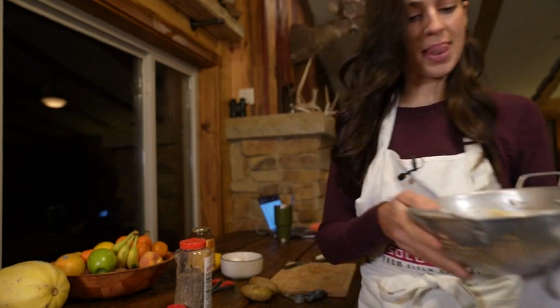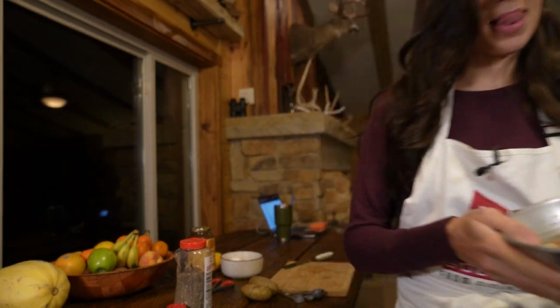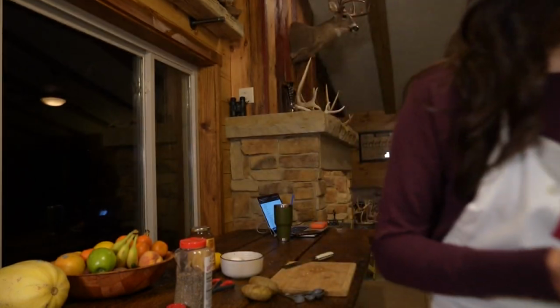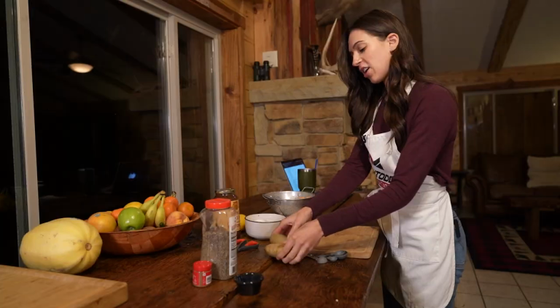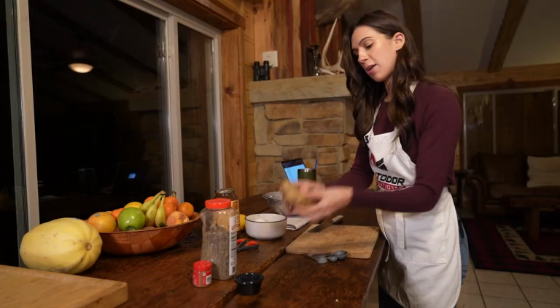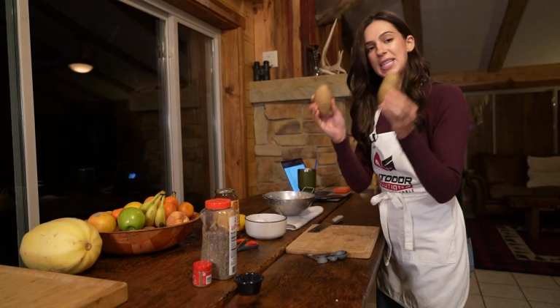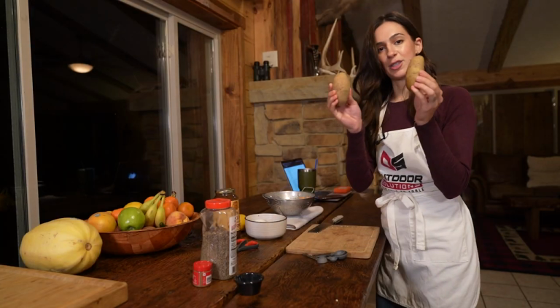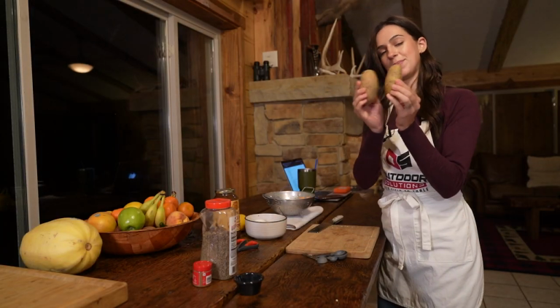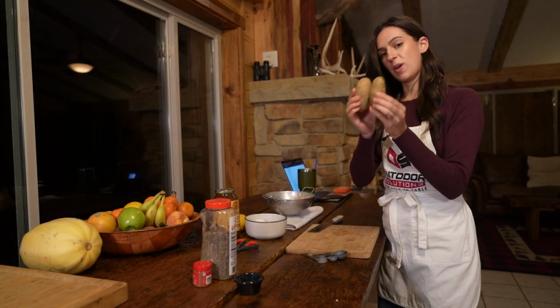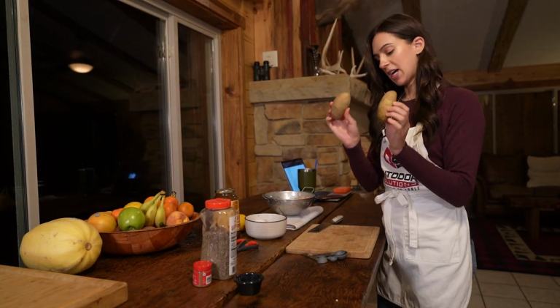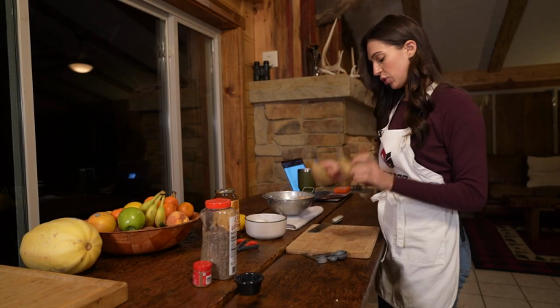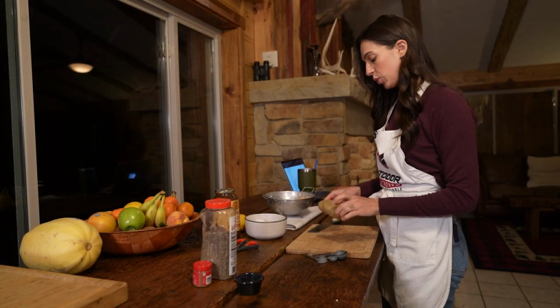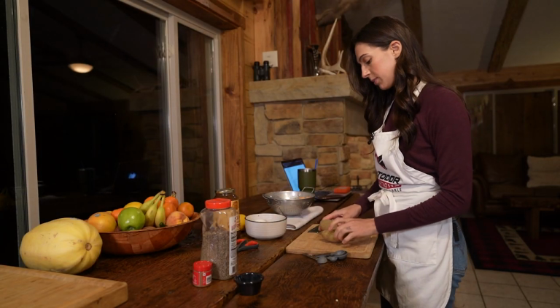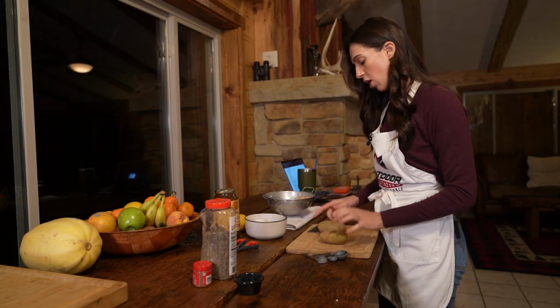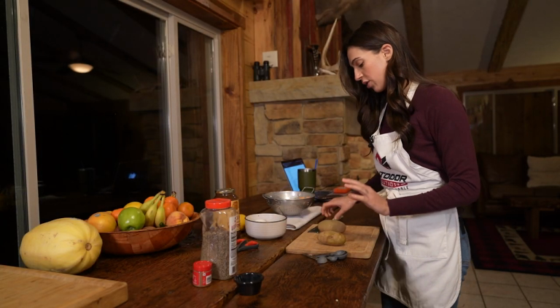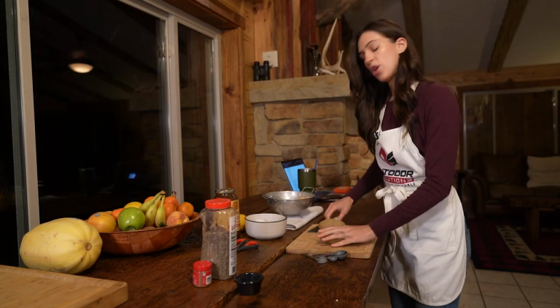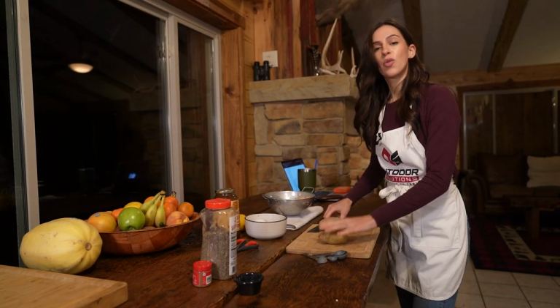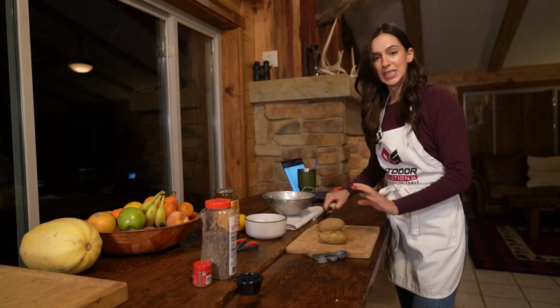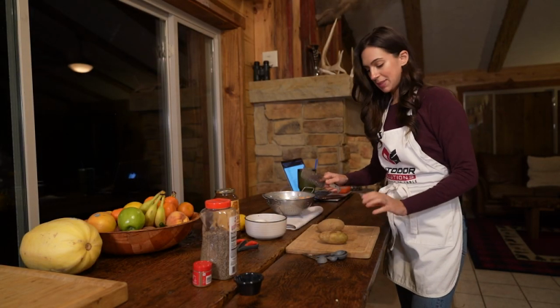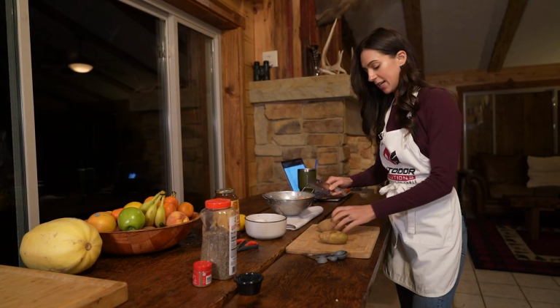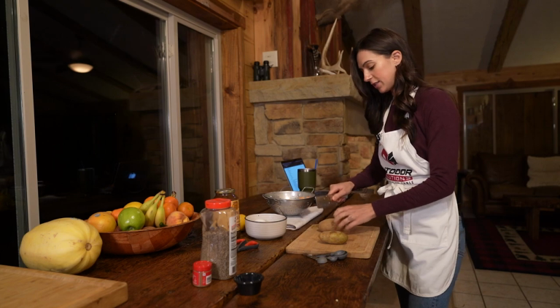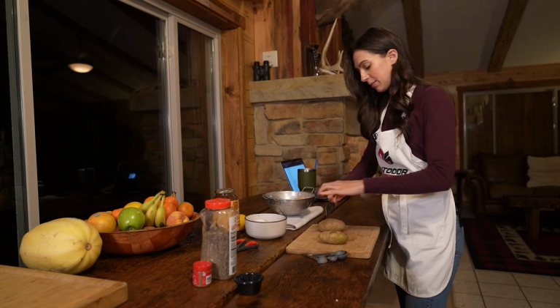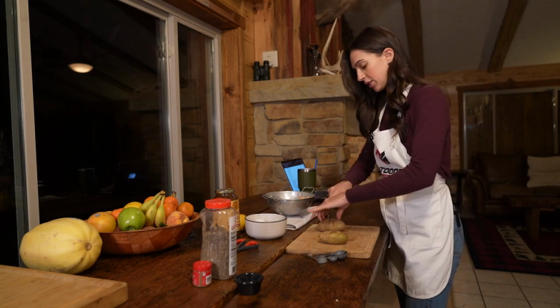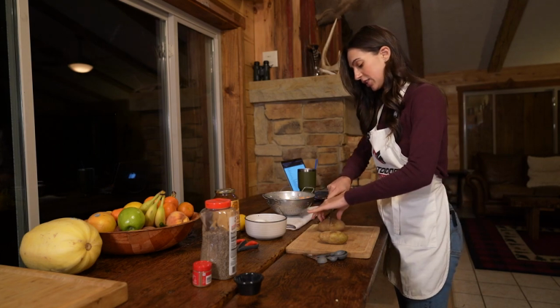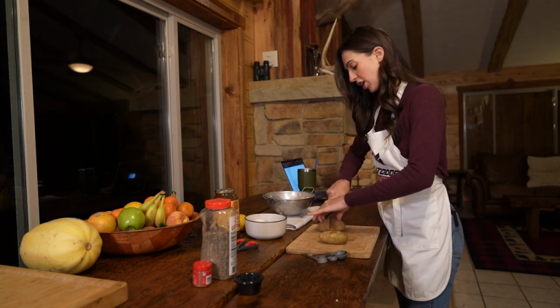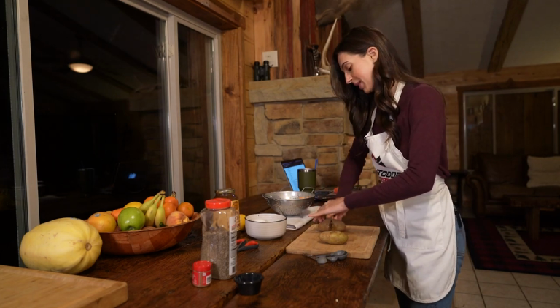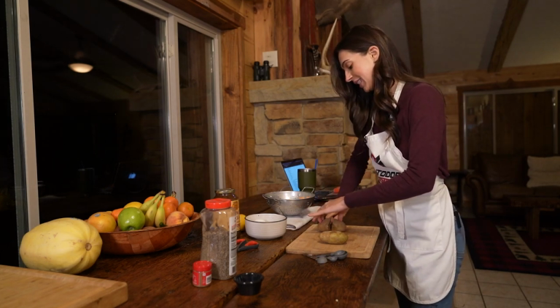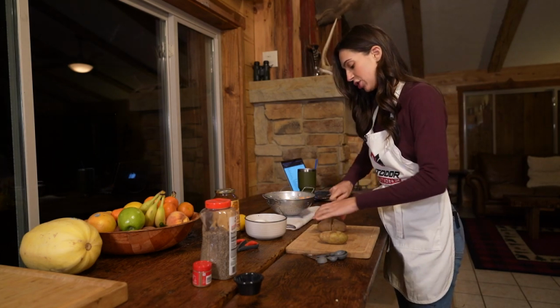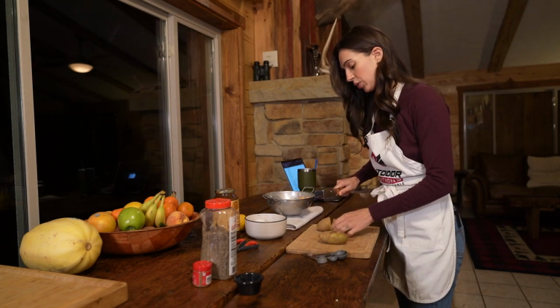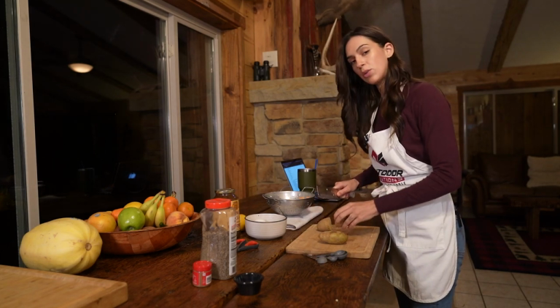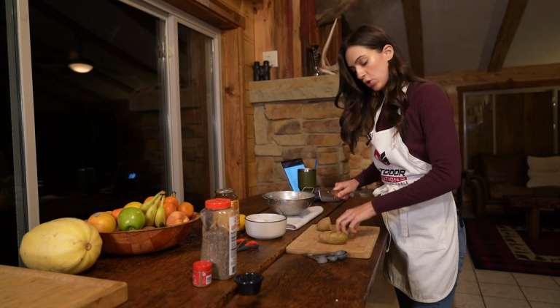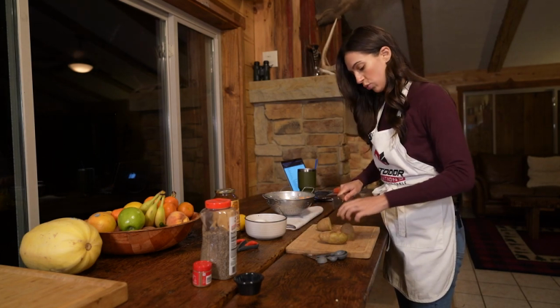Next are our potatoes. I've got two small russet potatoes that I'm just going to chop into little cubes.